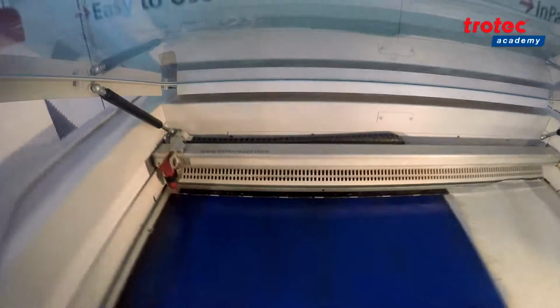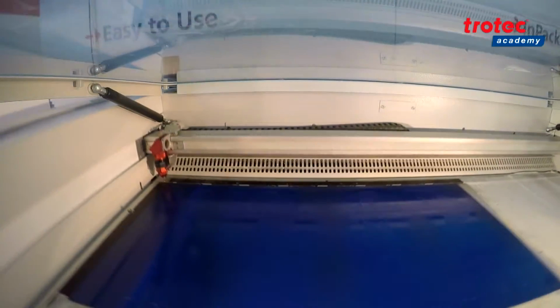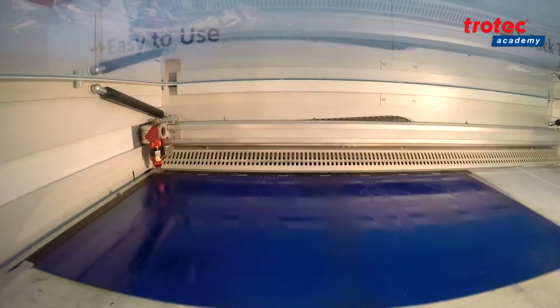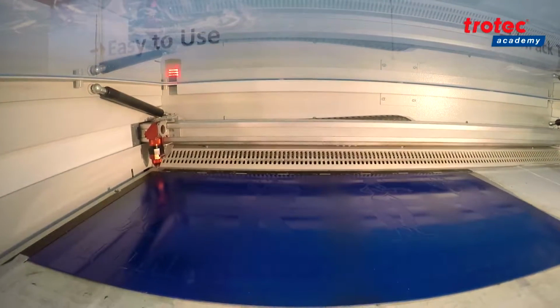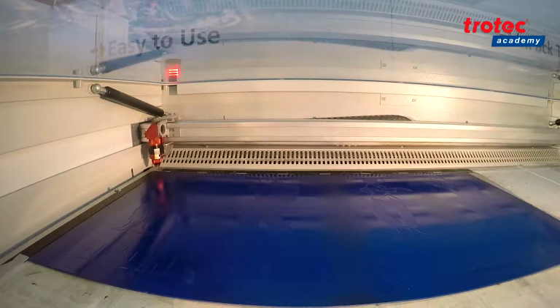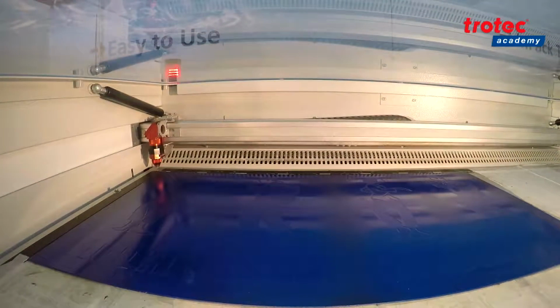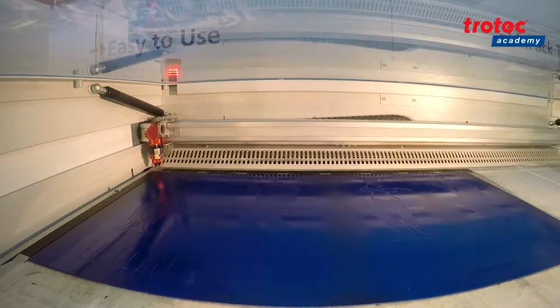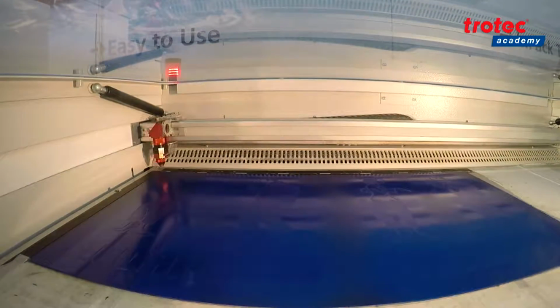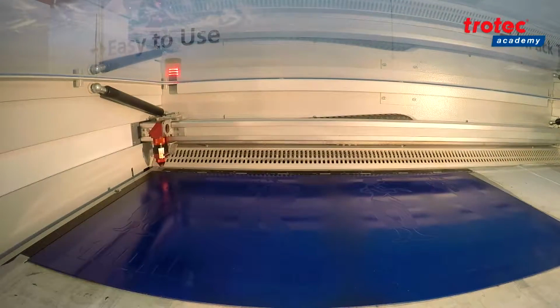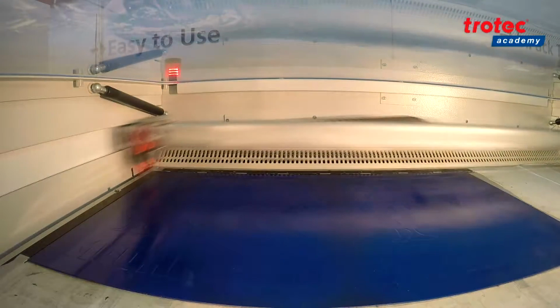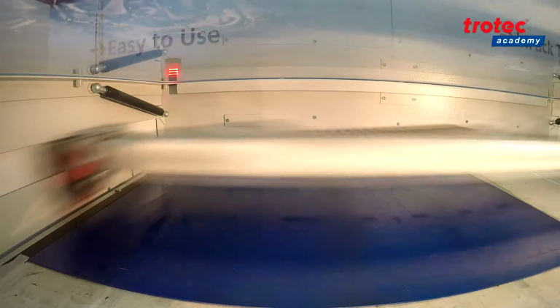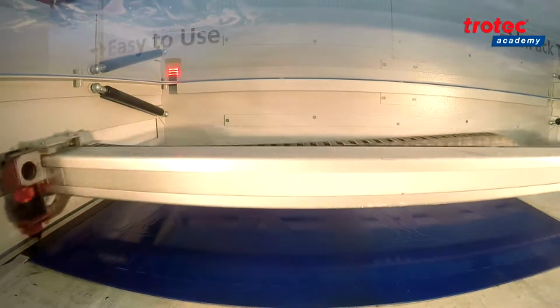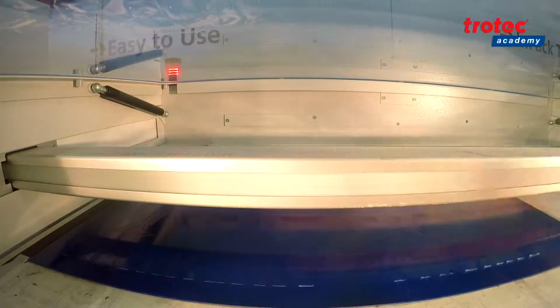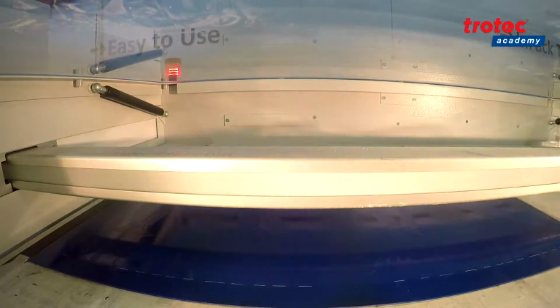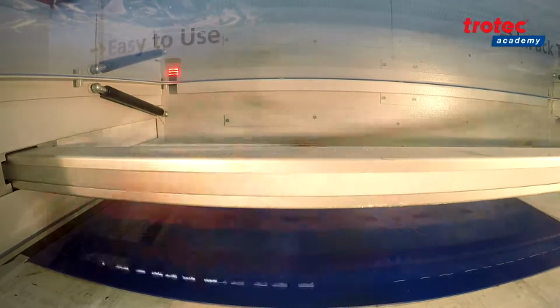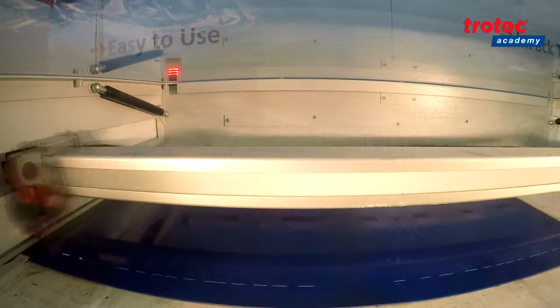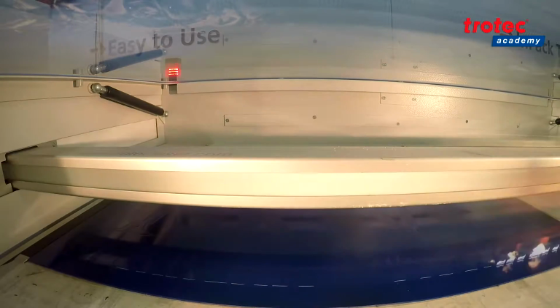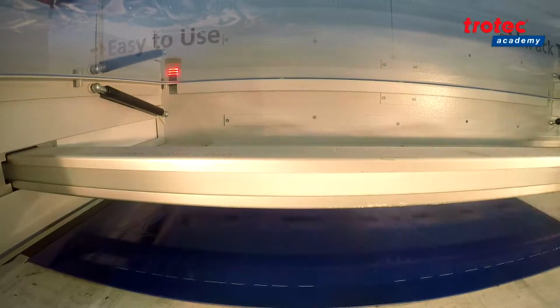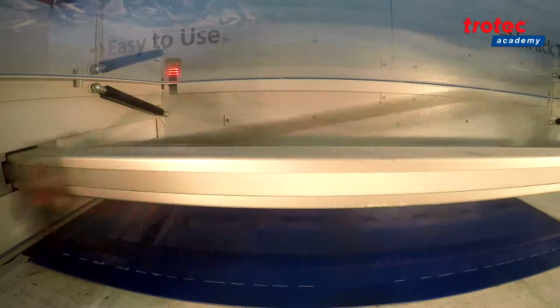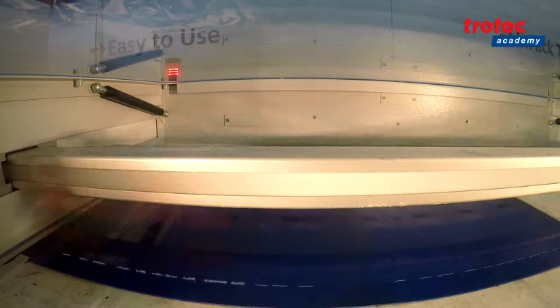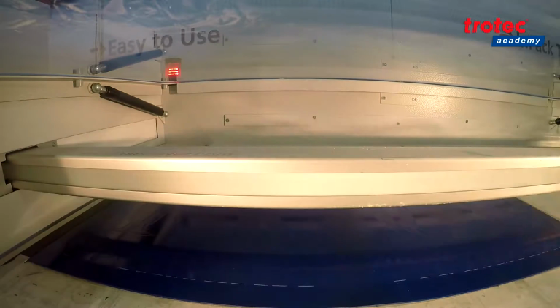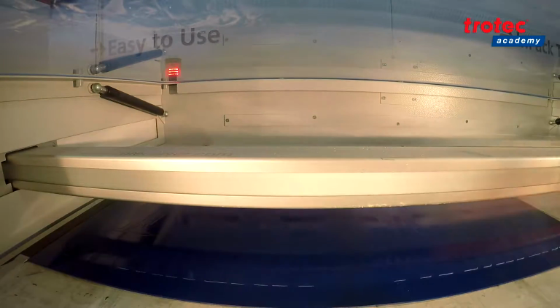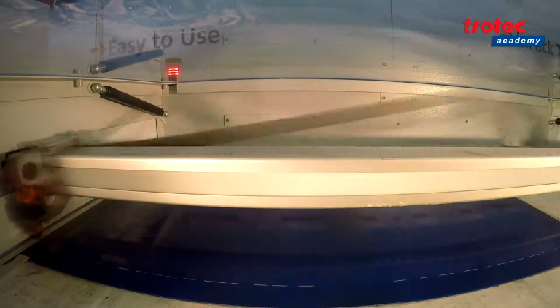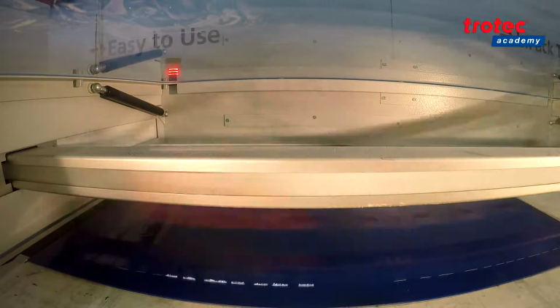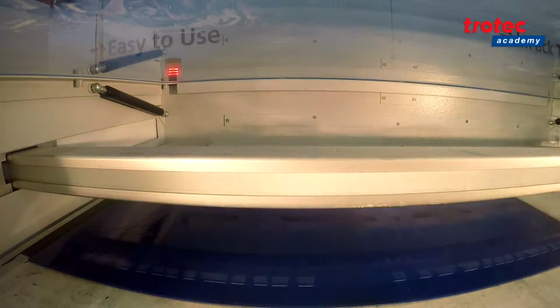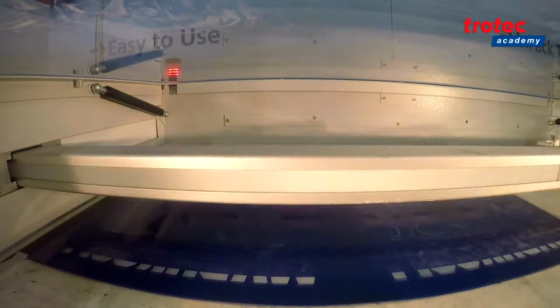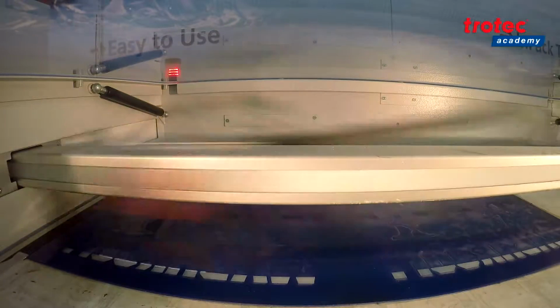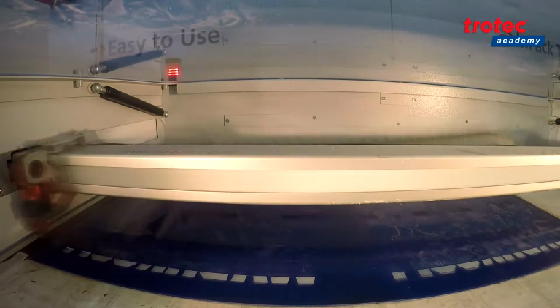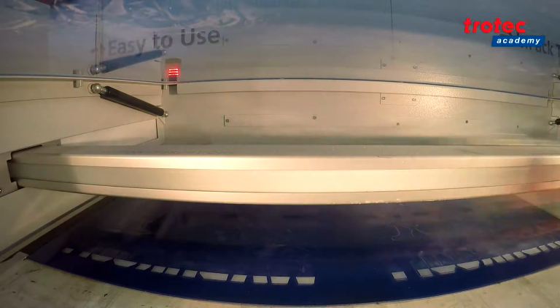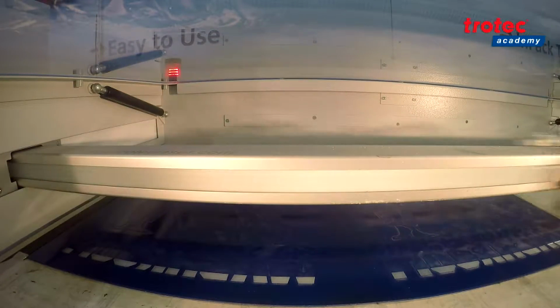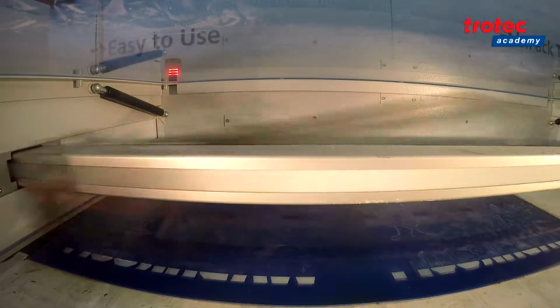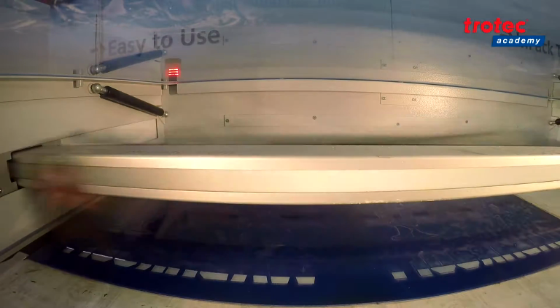The smooth surface allows for easy cleaning. The material is perfect for interior signs, exterior signs, badges, safety signs, and information signs.